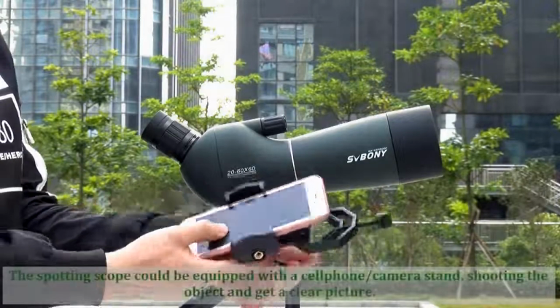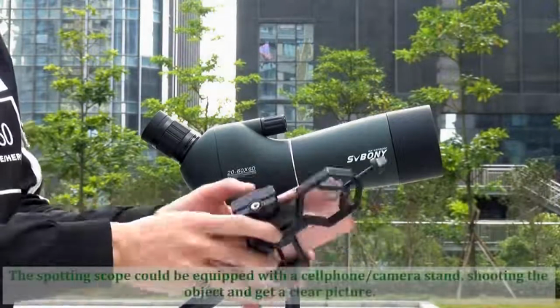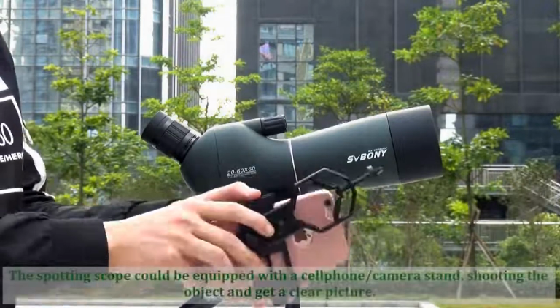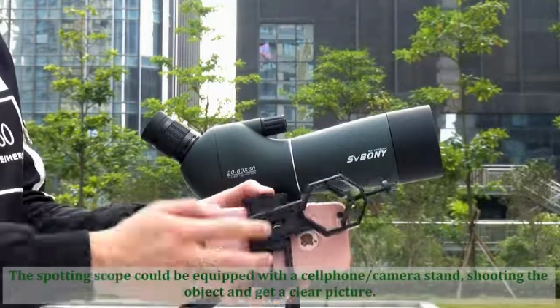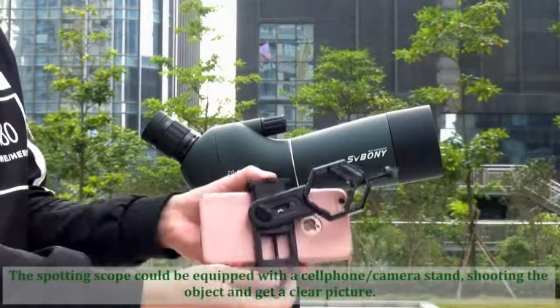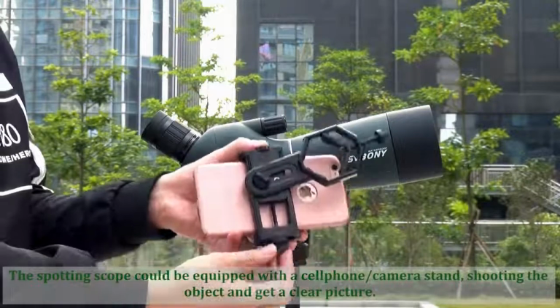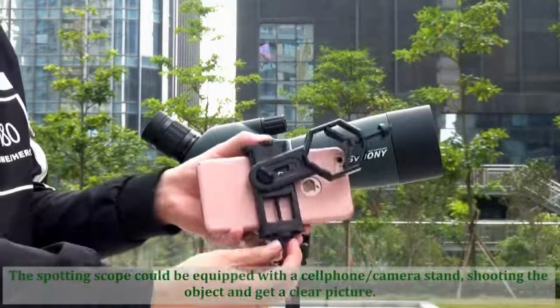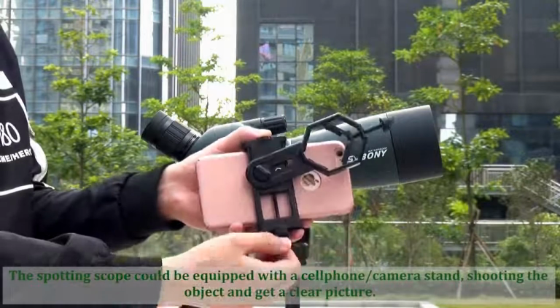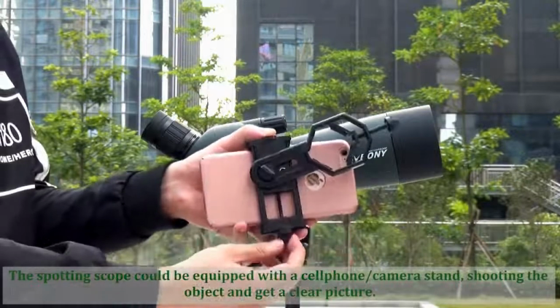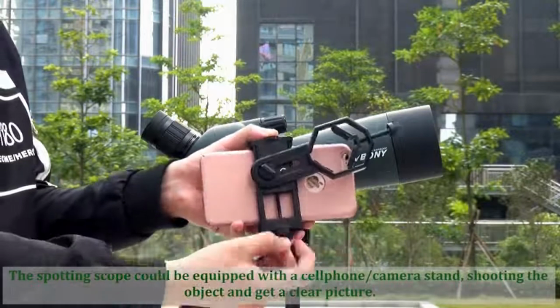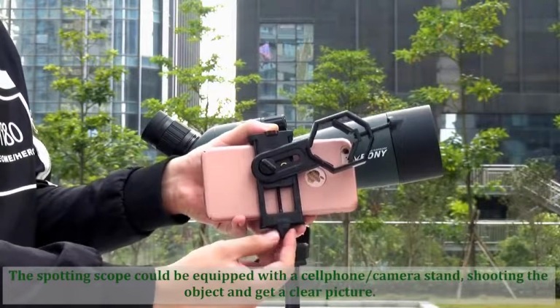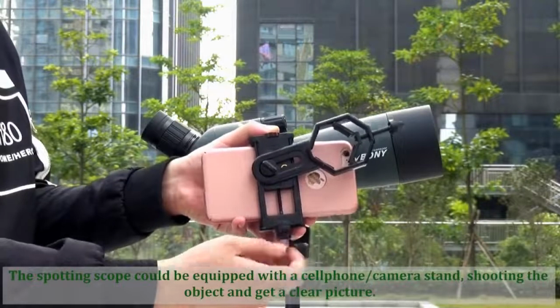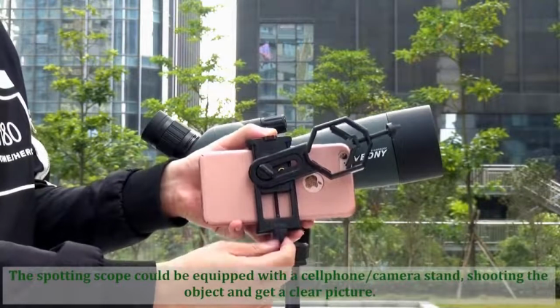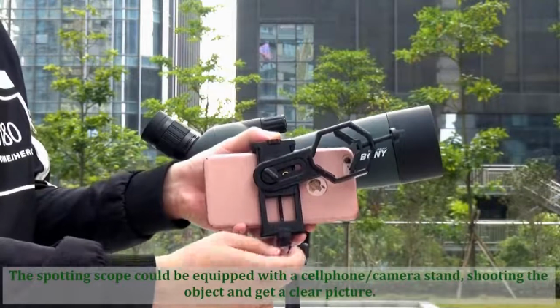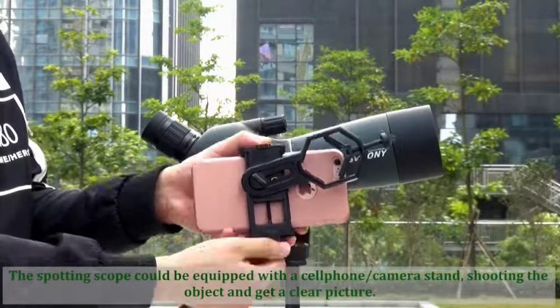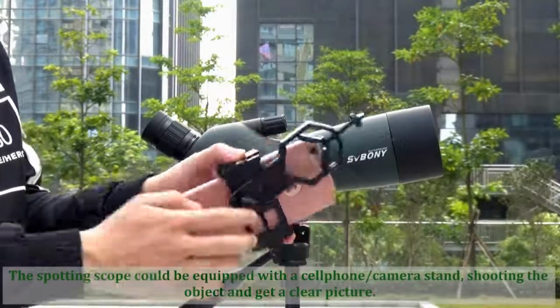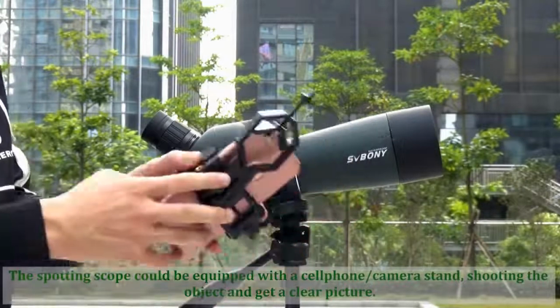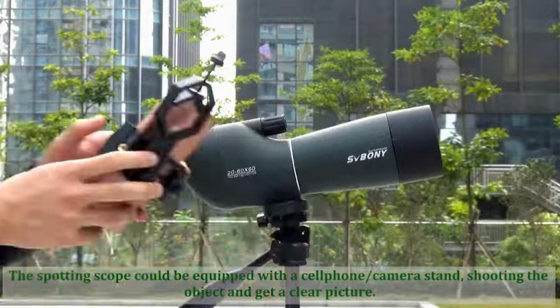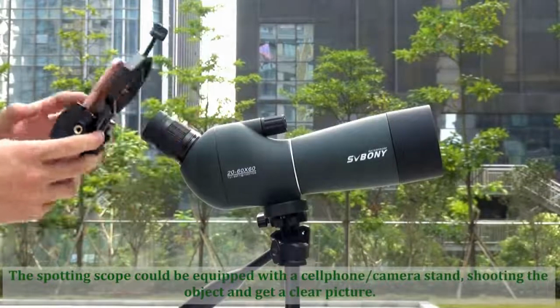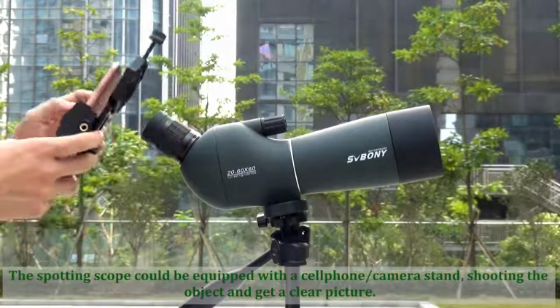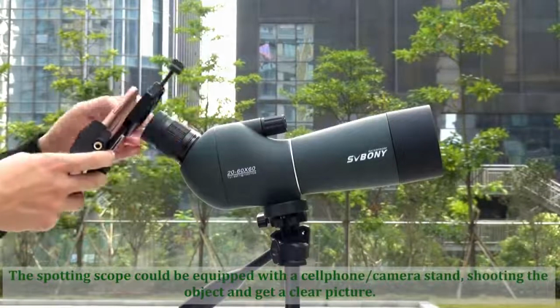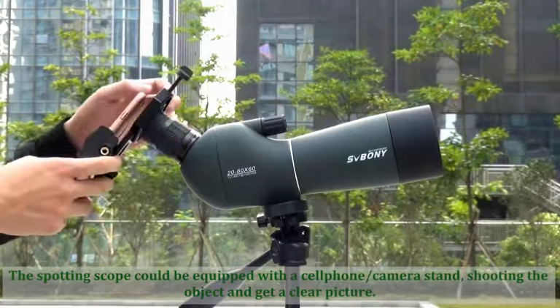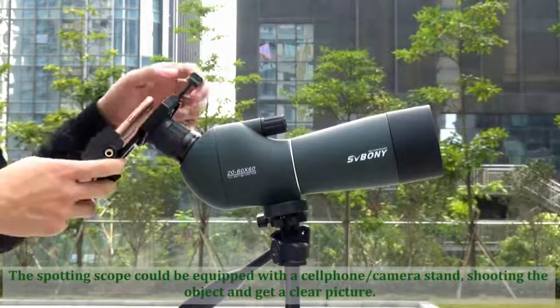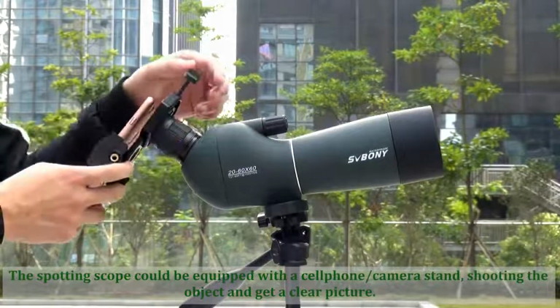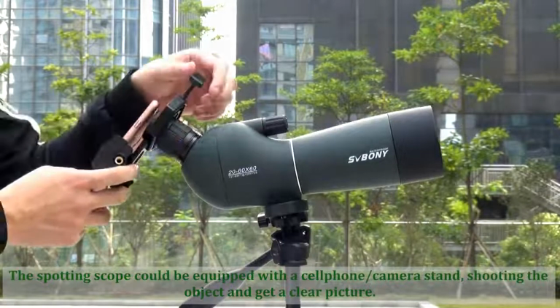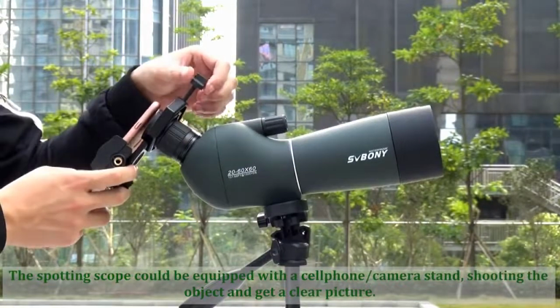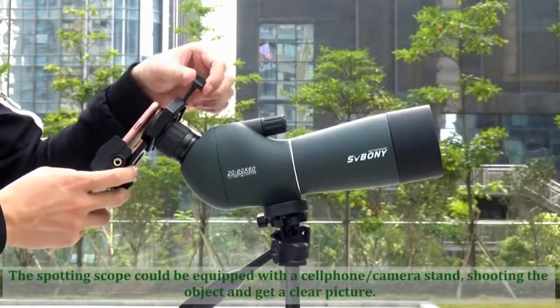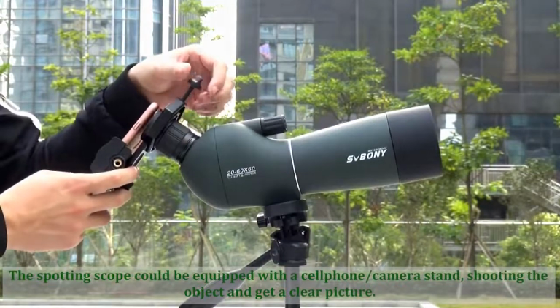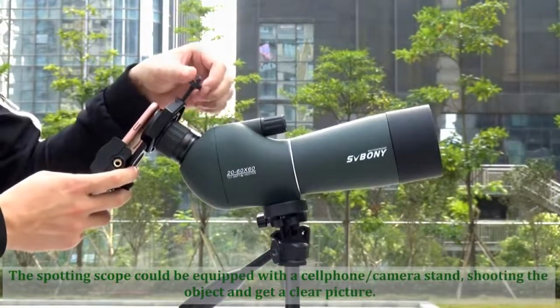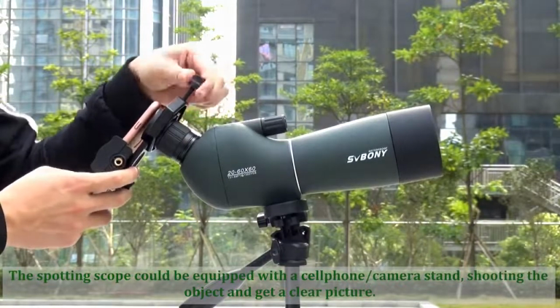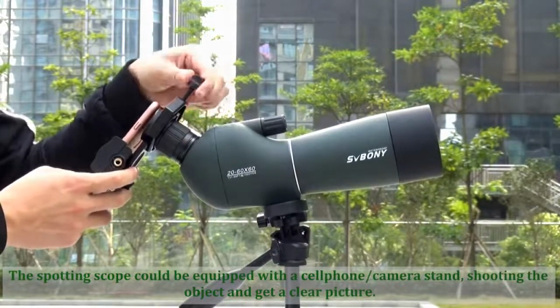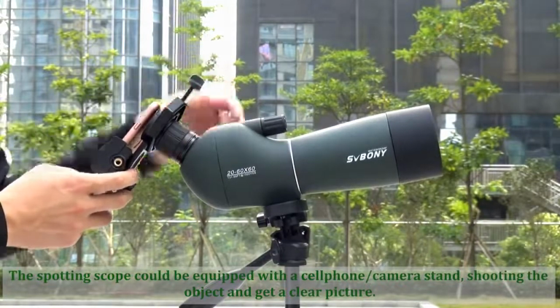The spotting scope can be equipped with a cell phone and a camera stand, allowing you to shoot objects and get a clear picture.